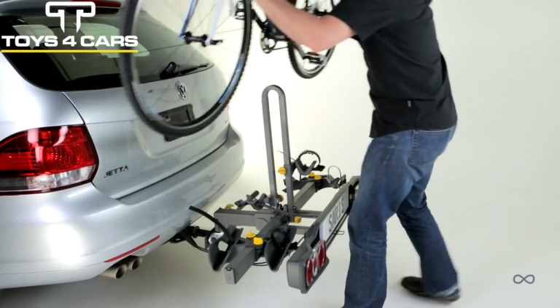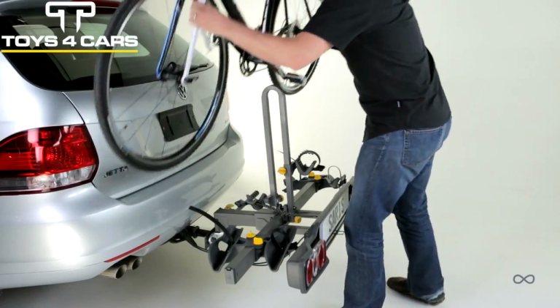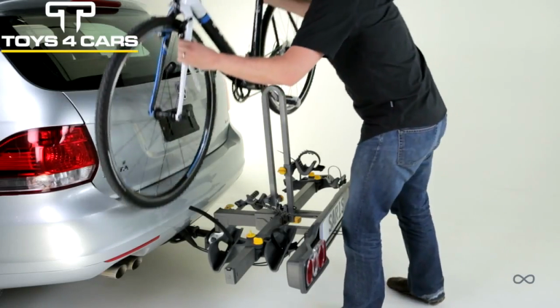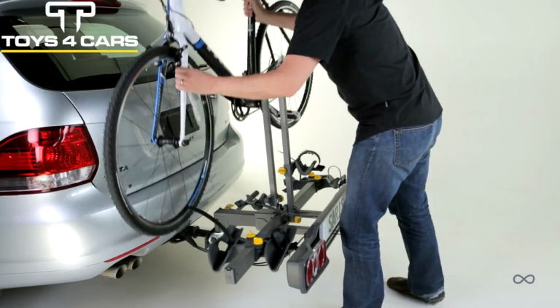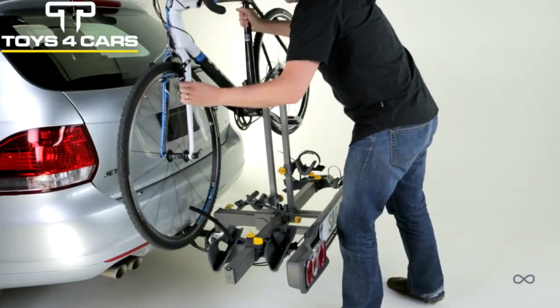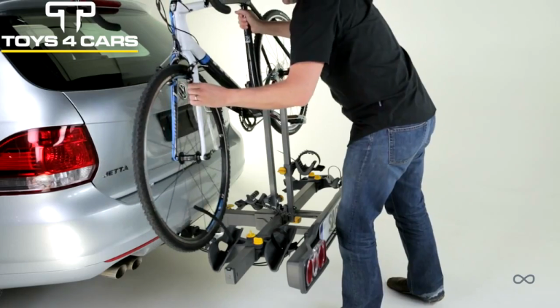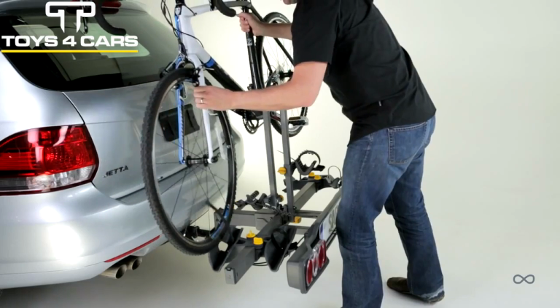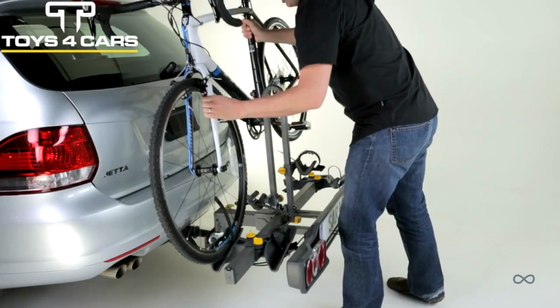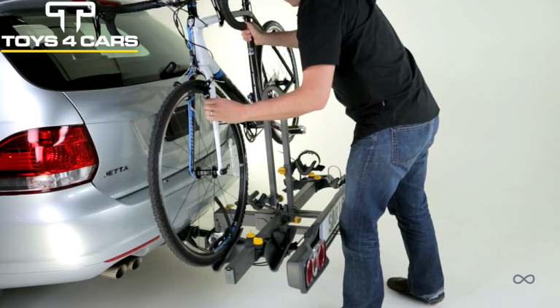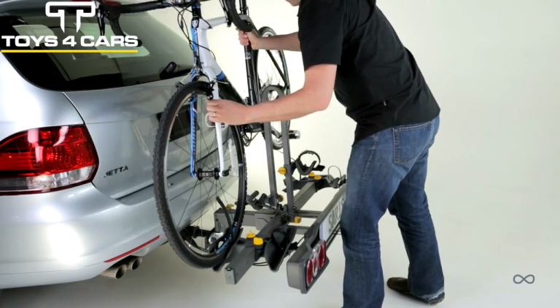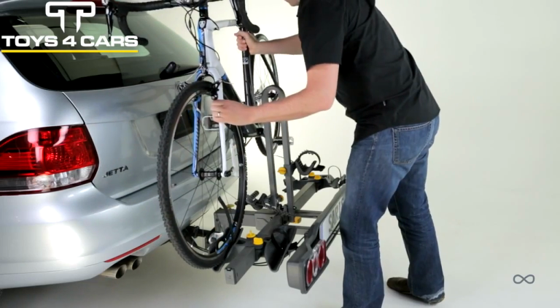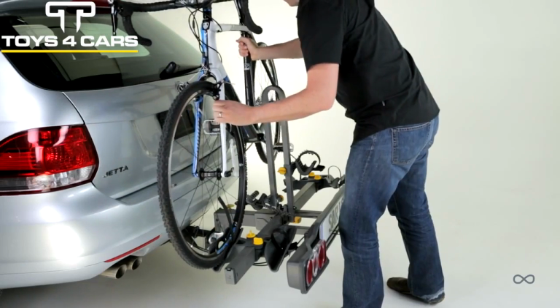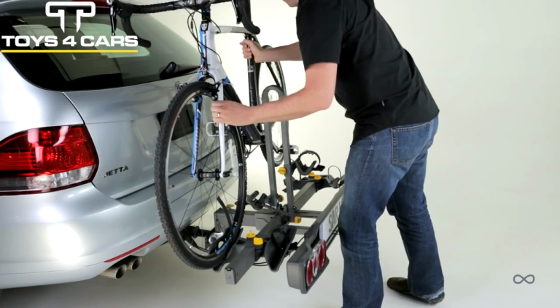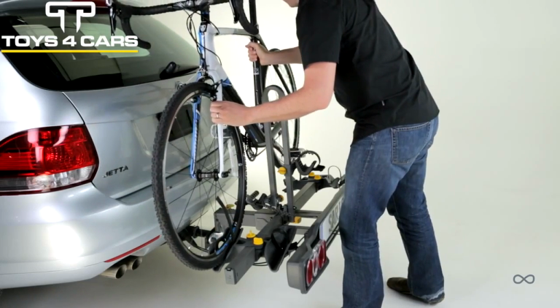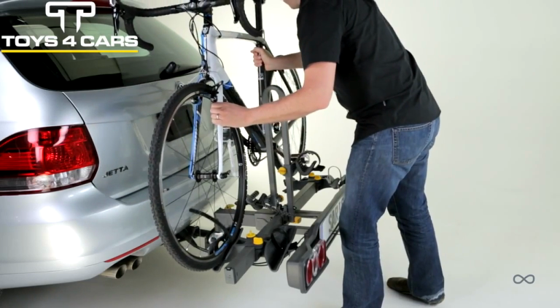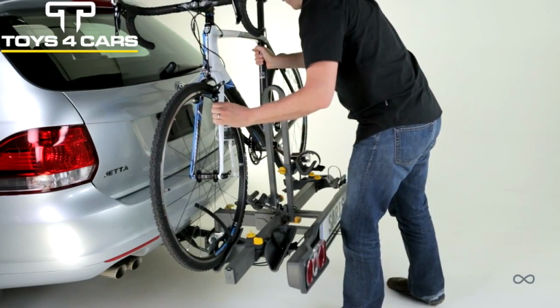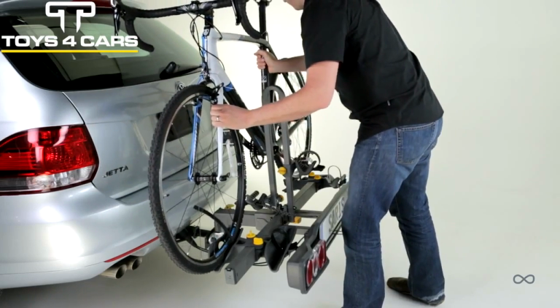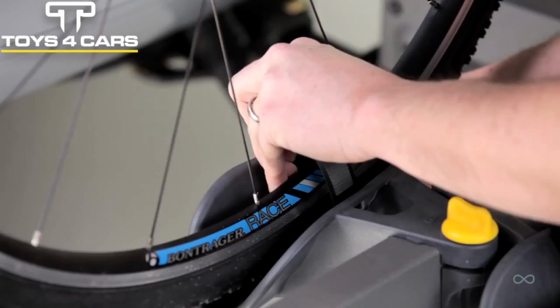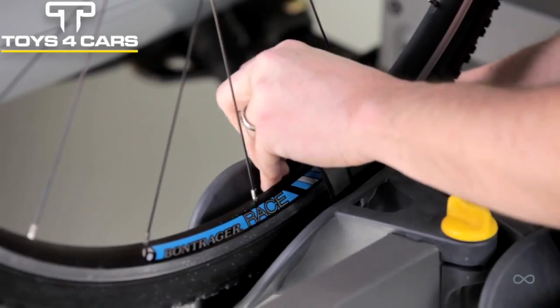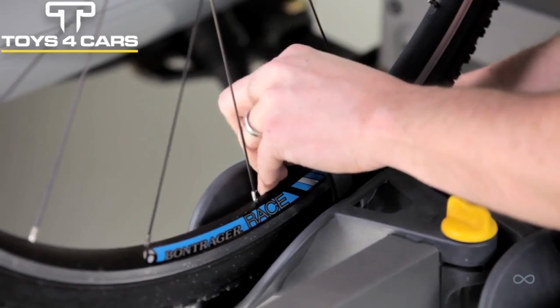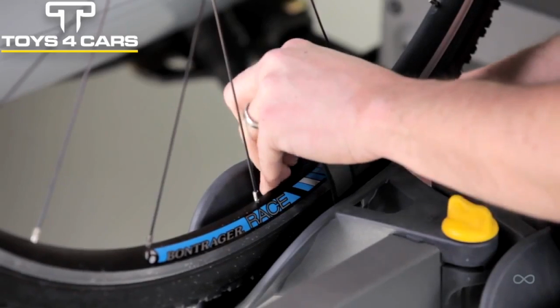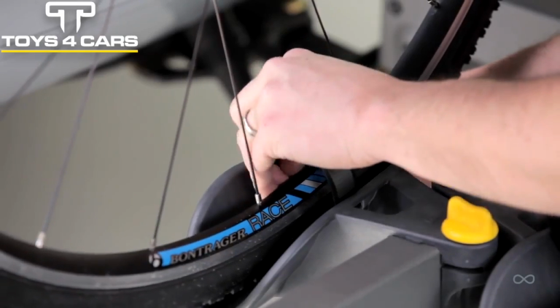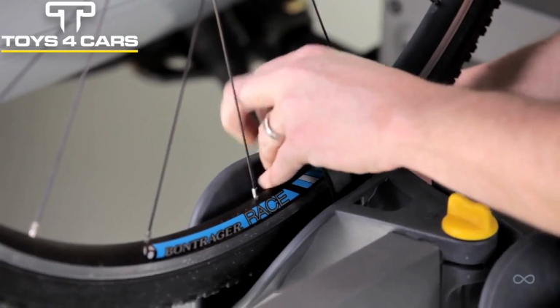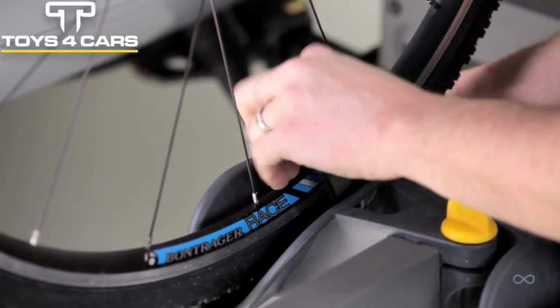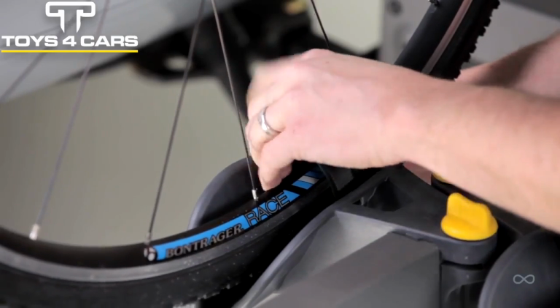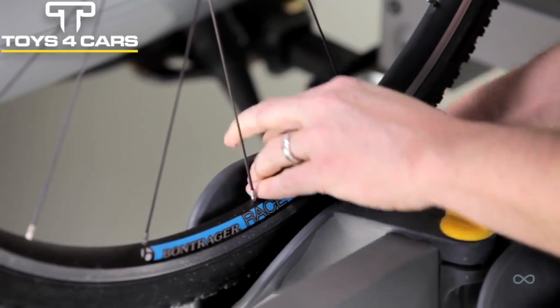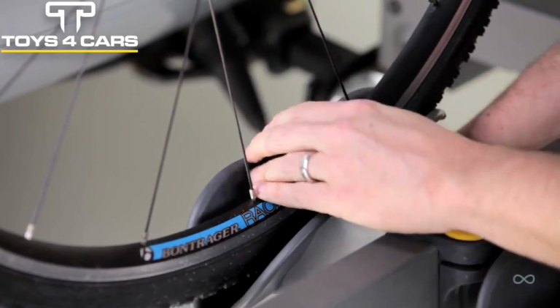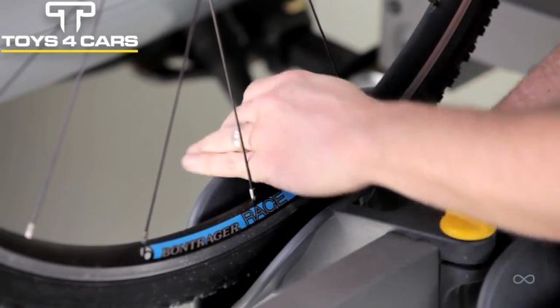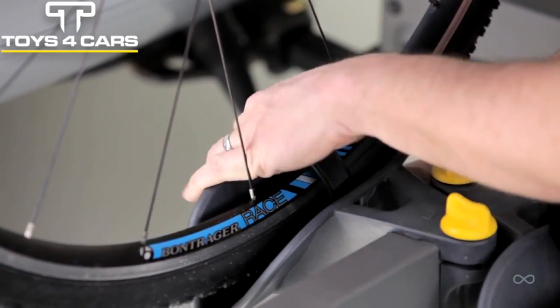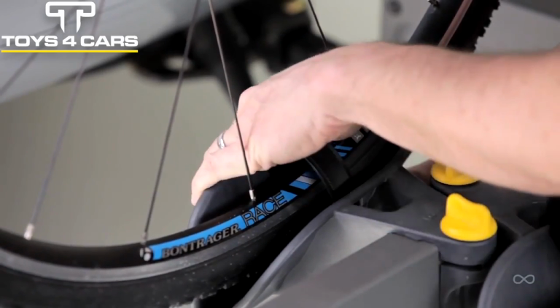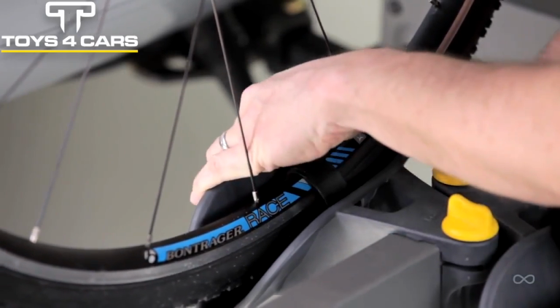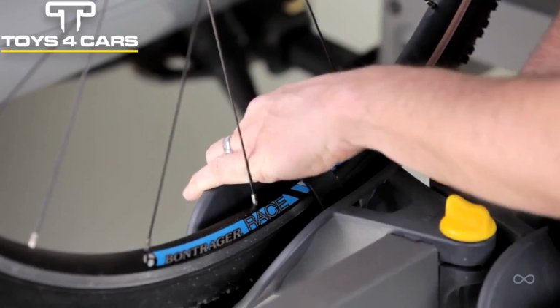Universal adjustability. Almost any bike, regardless of frame size or style, is easy to fit and securely transport.